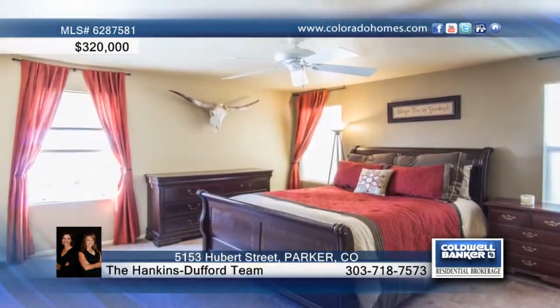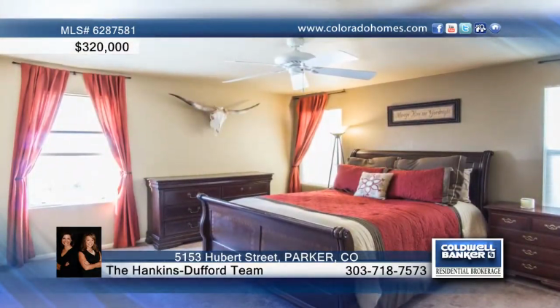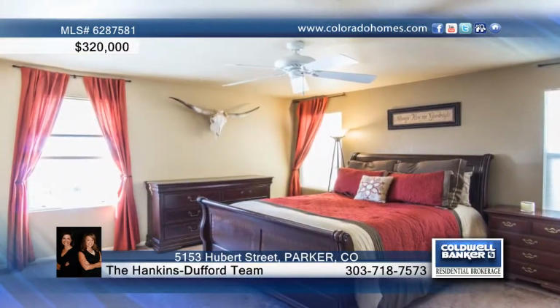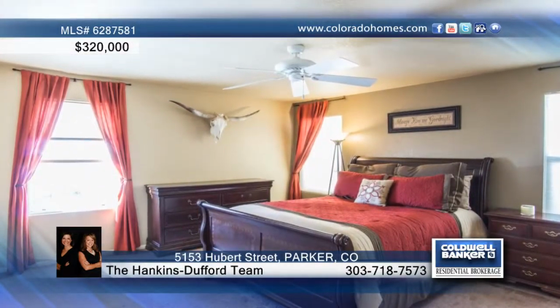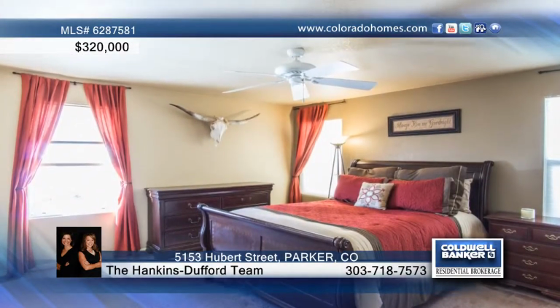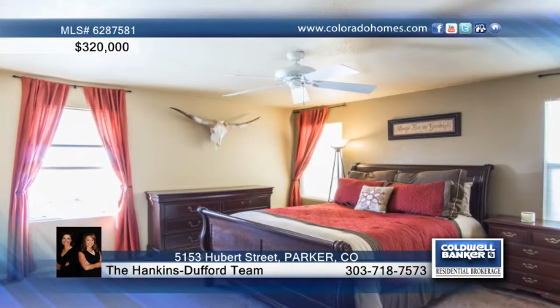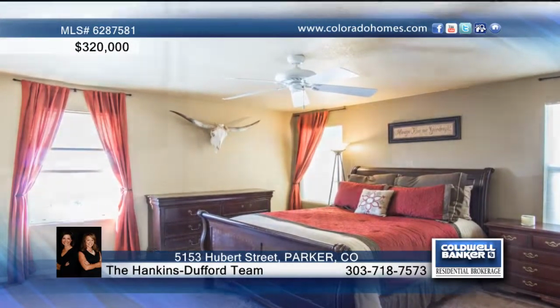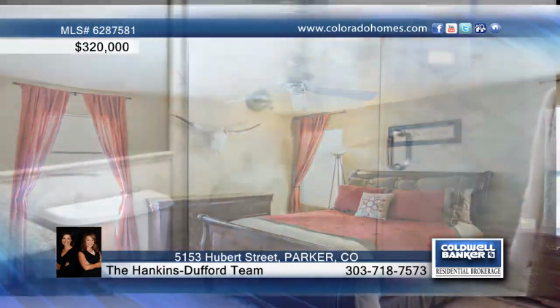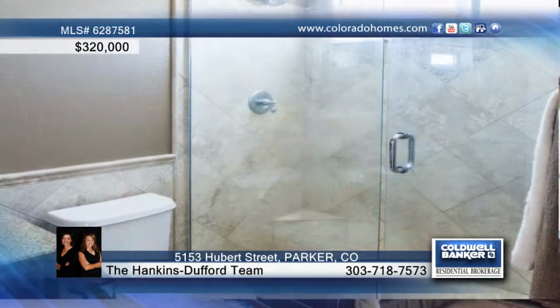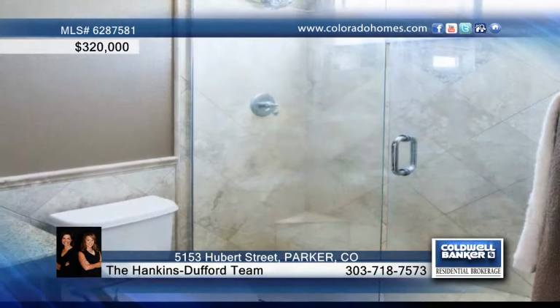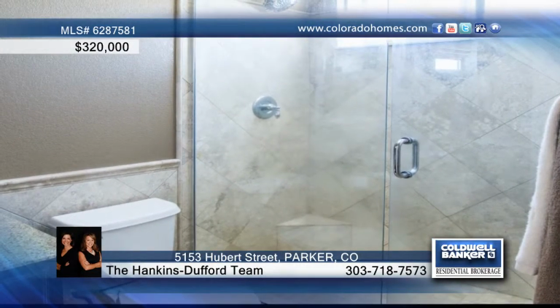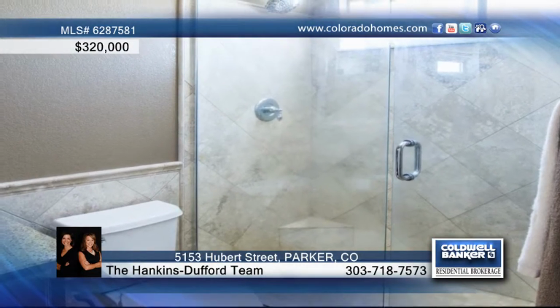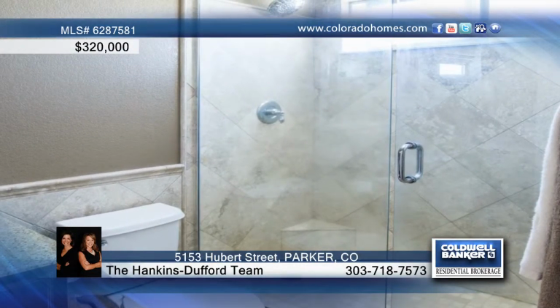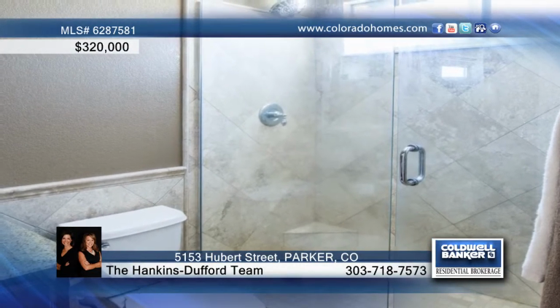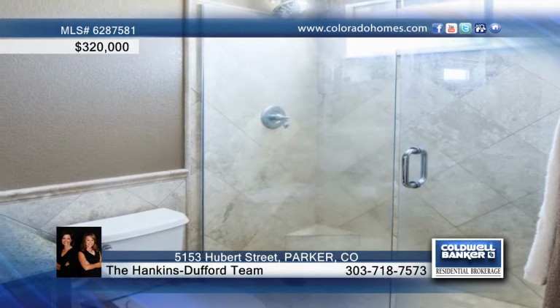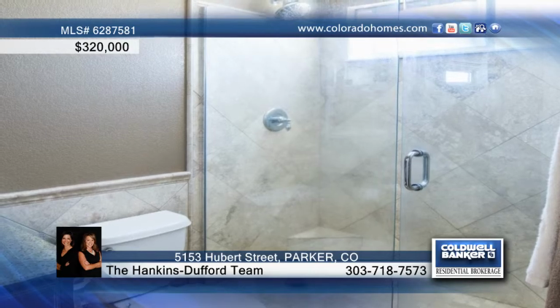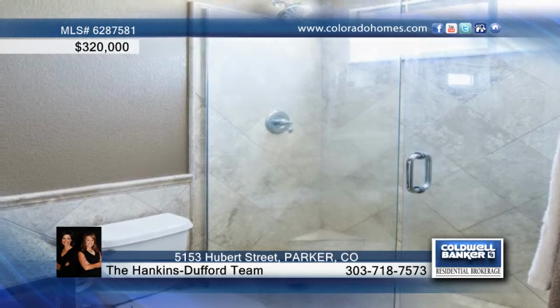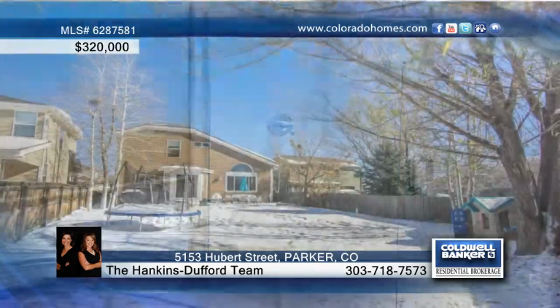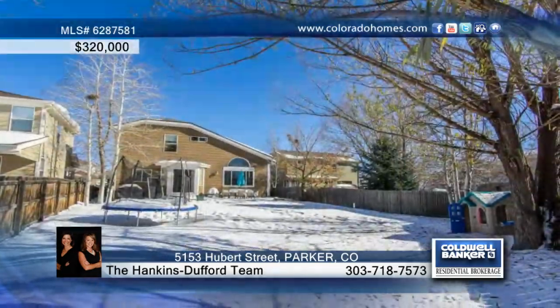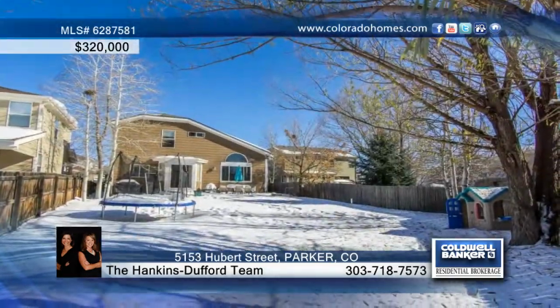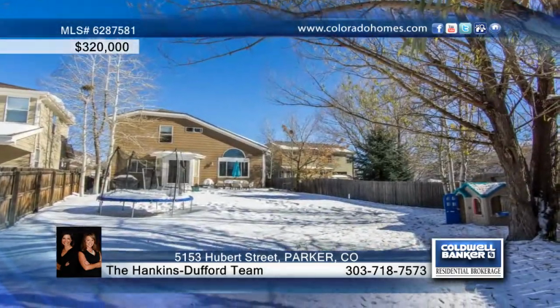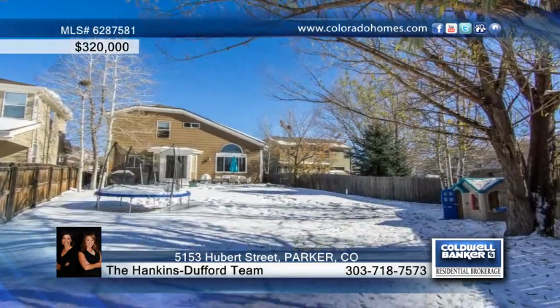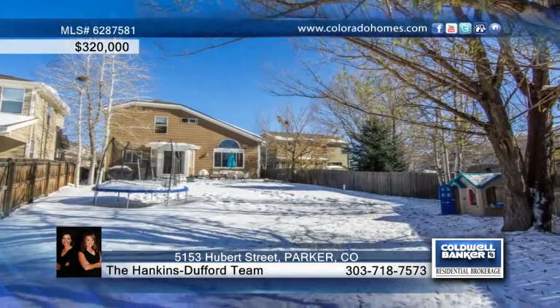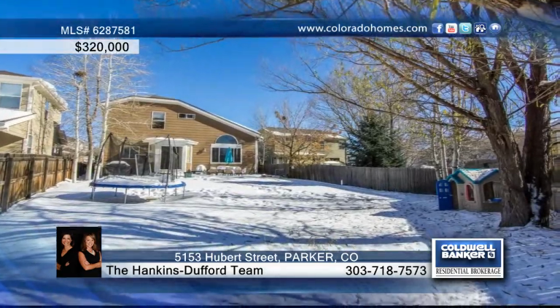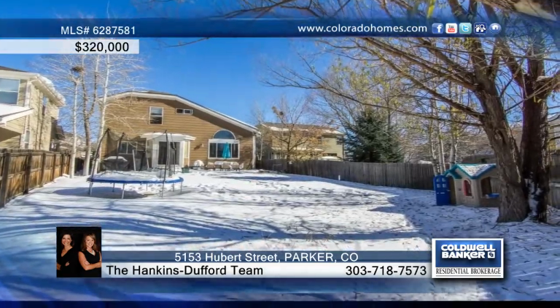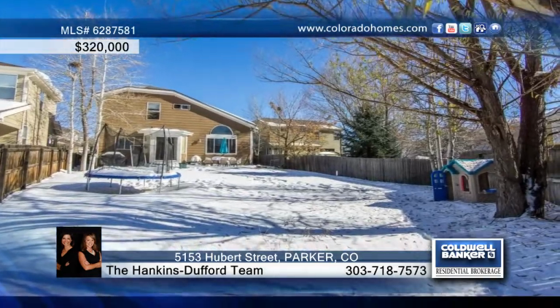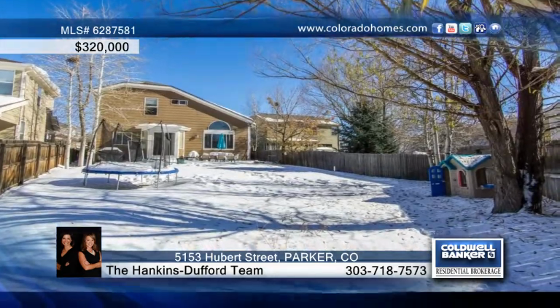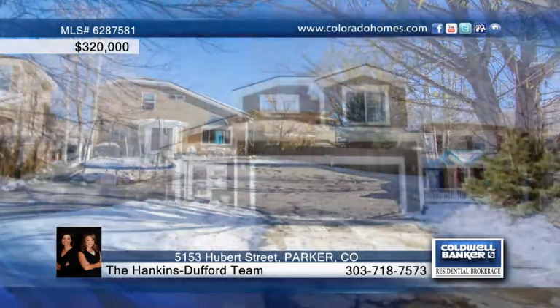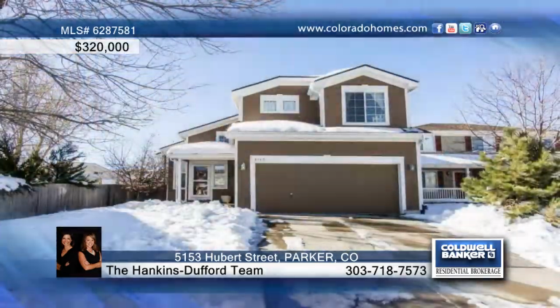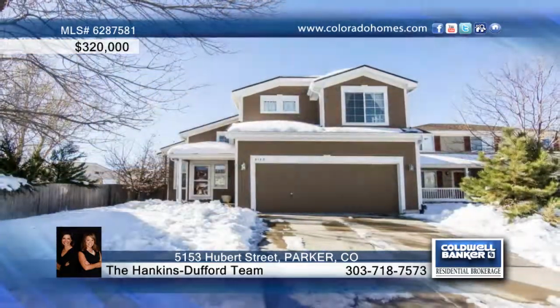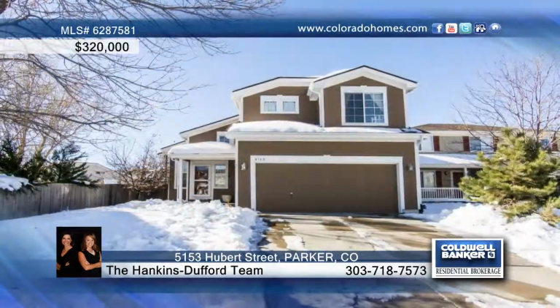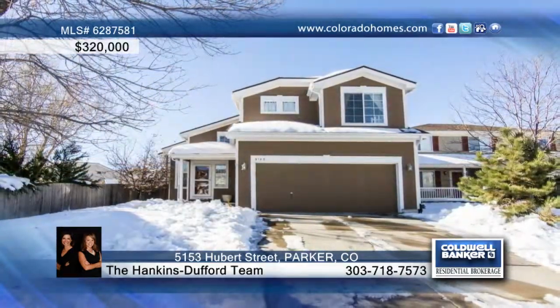You'll love spending time in the wonderful flat backyard. Close to Cherry Creek Trail, this home is ready and waiting for you to call and make it yours.